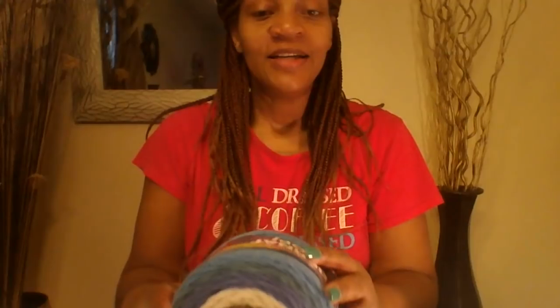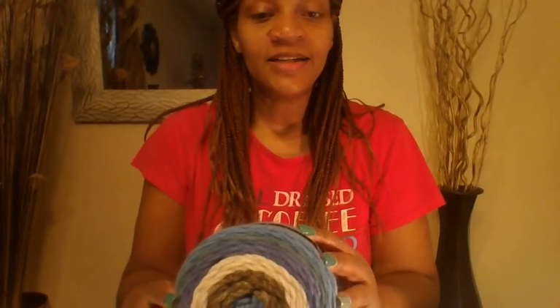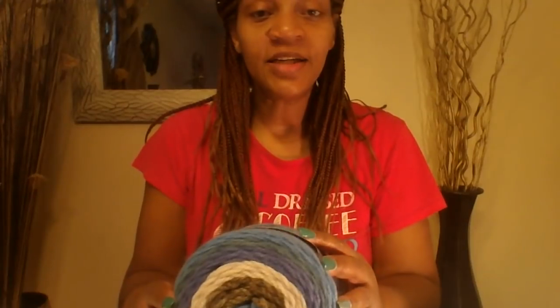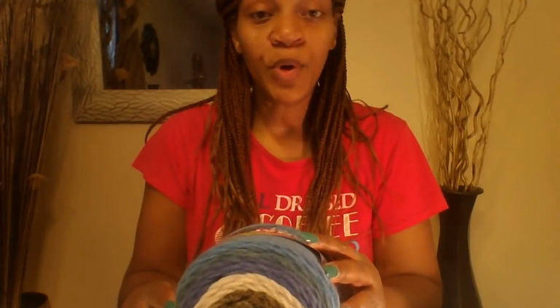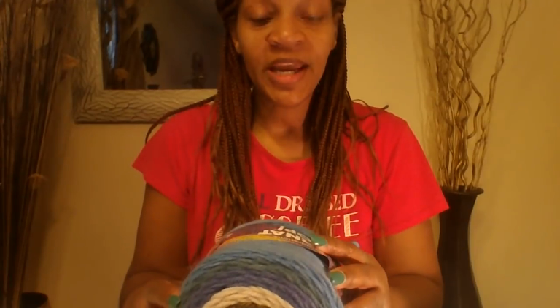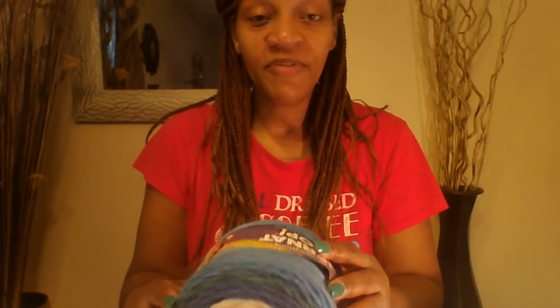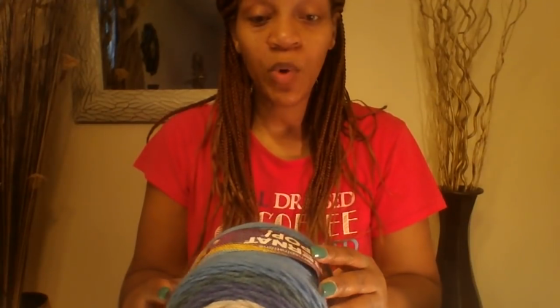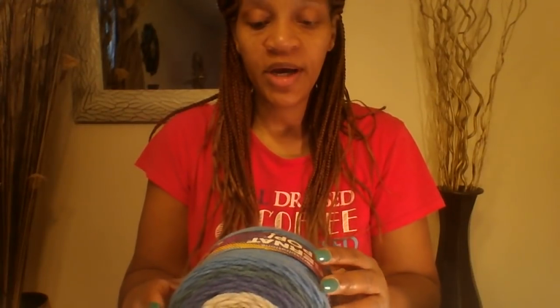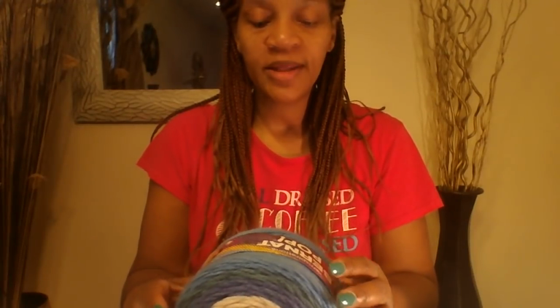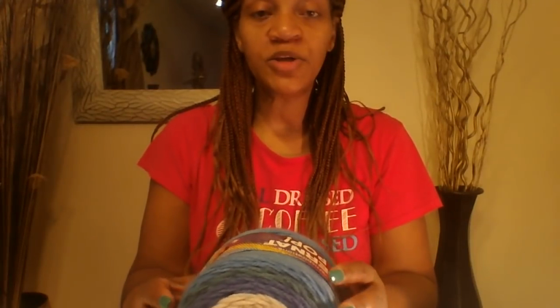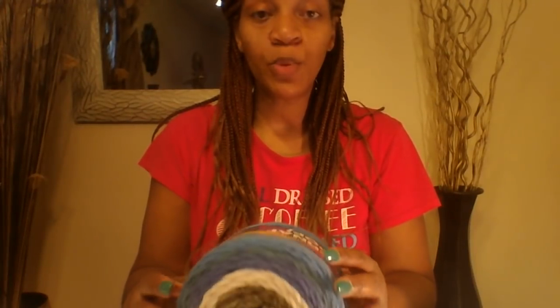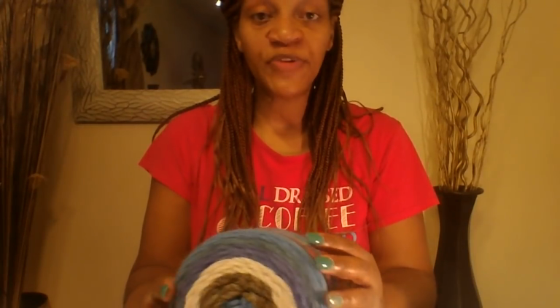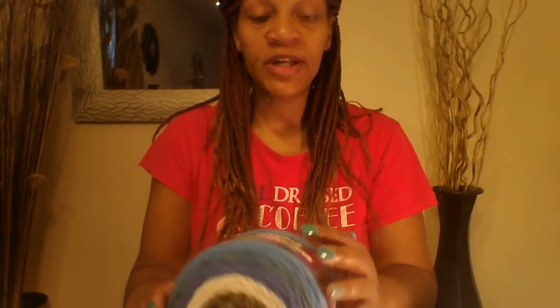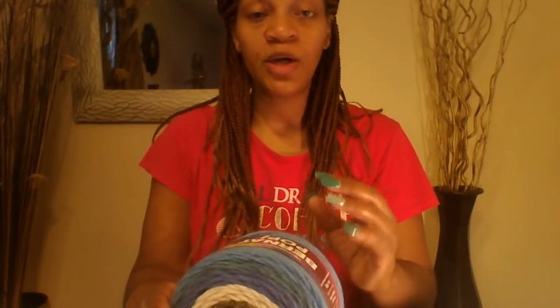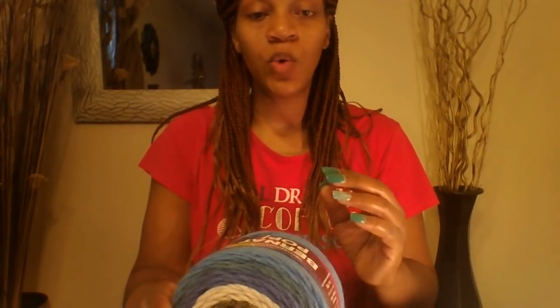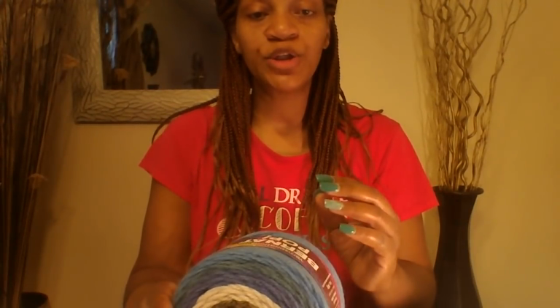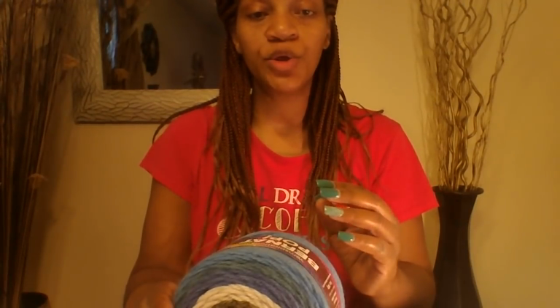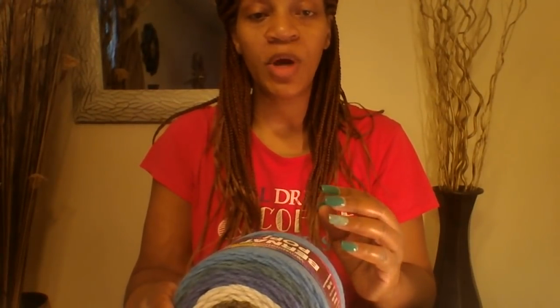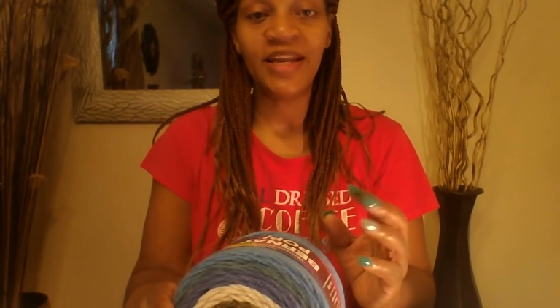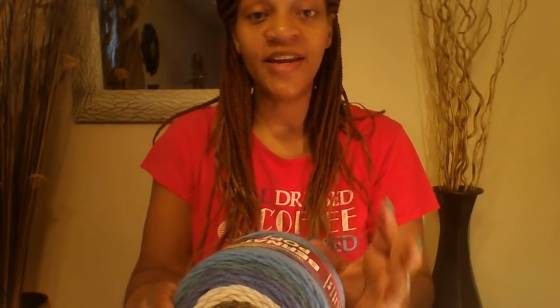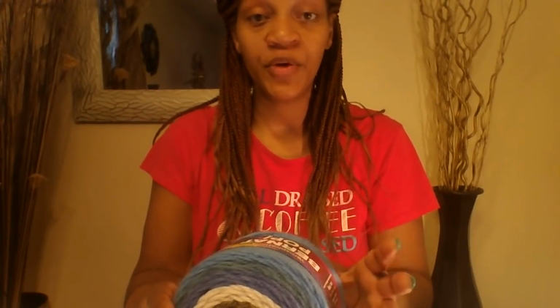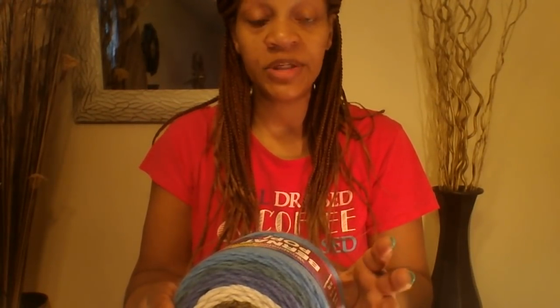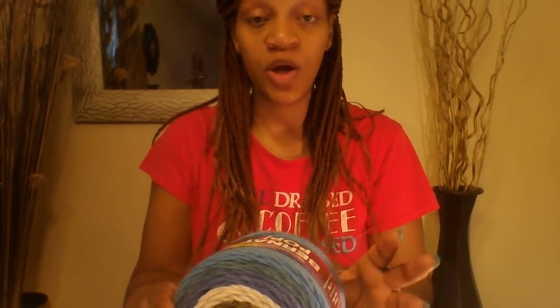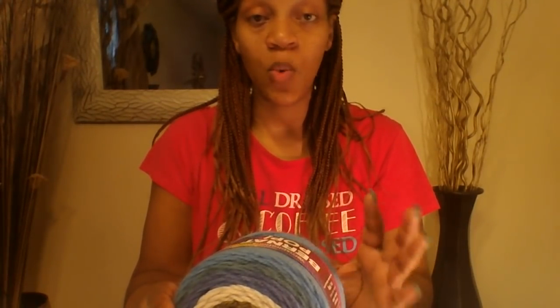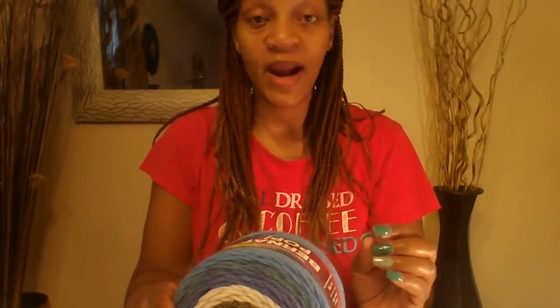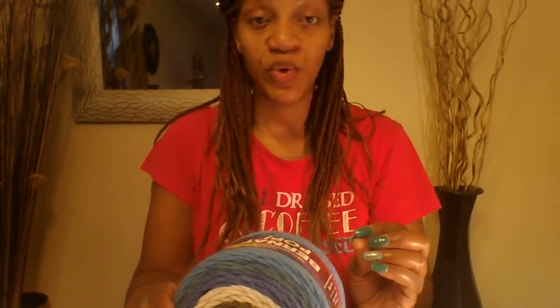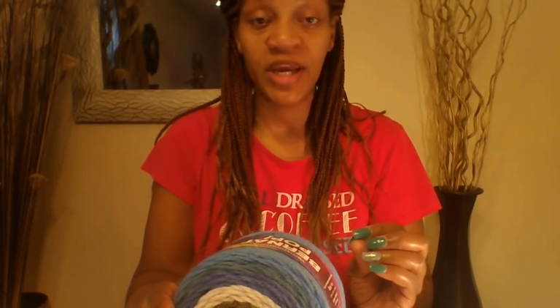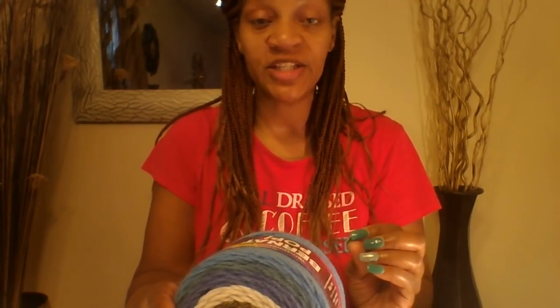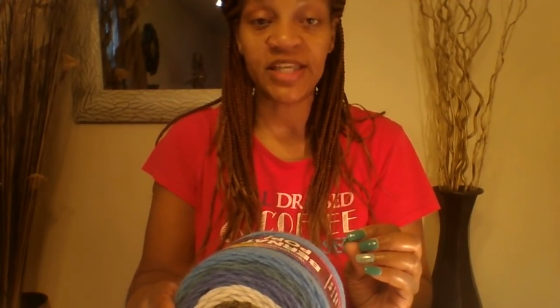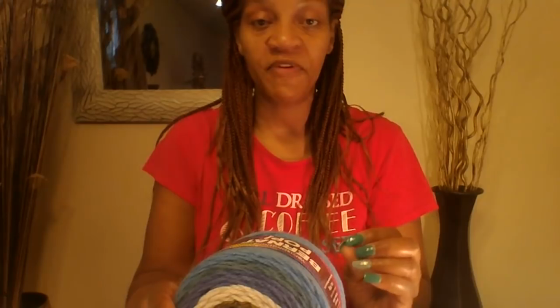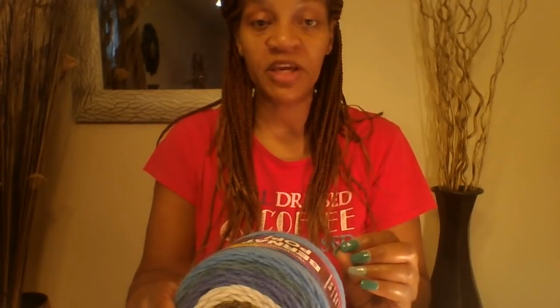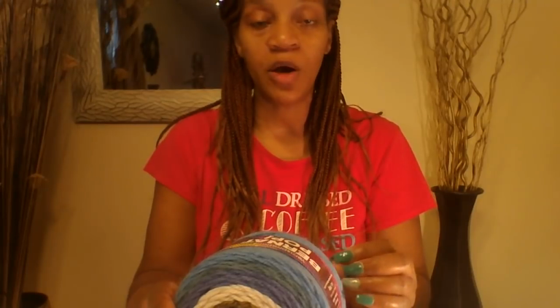Good morning everyone. Thank you so much for clicking on to another DIY Creation 7 video.